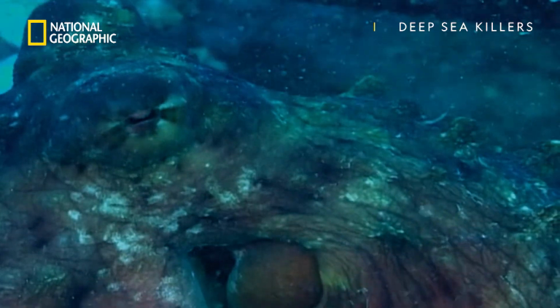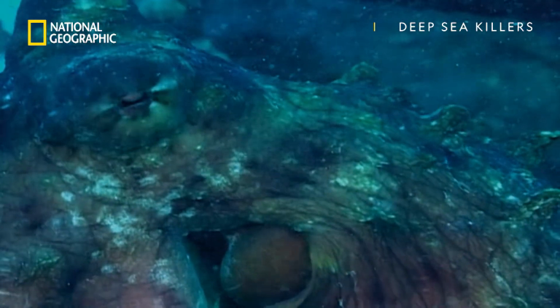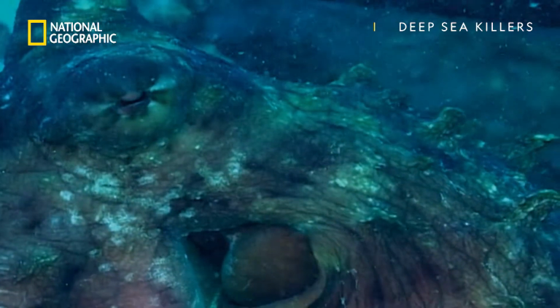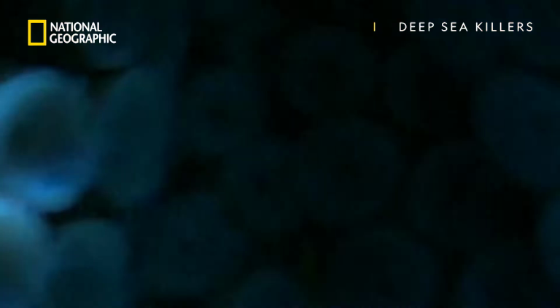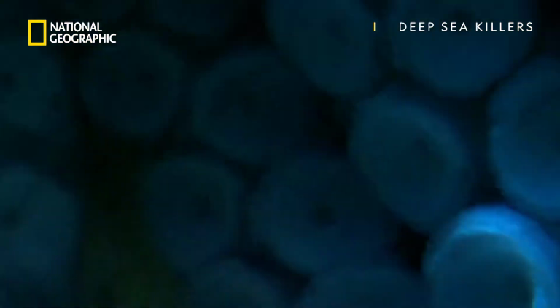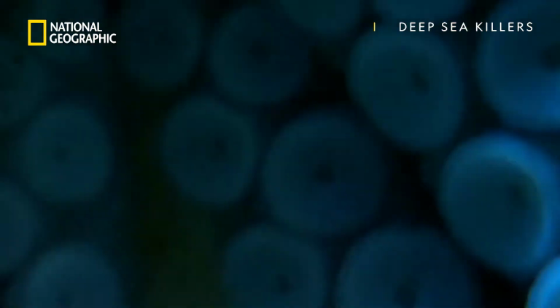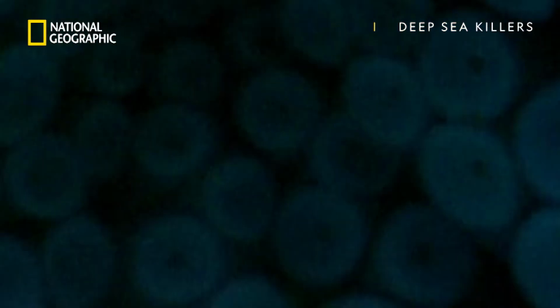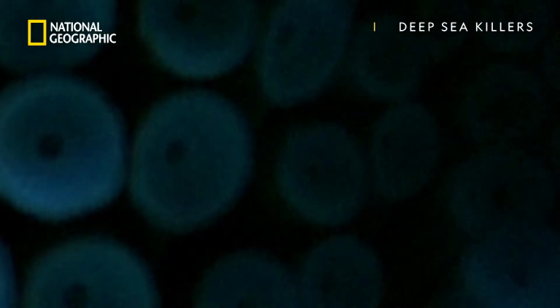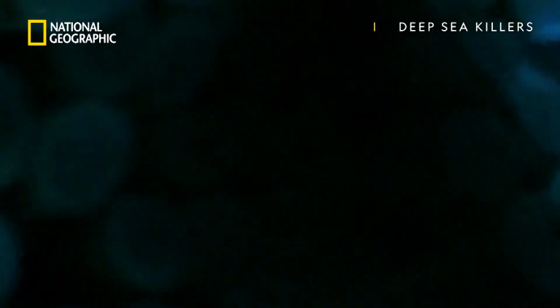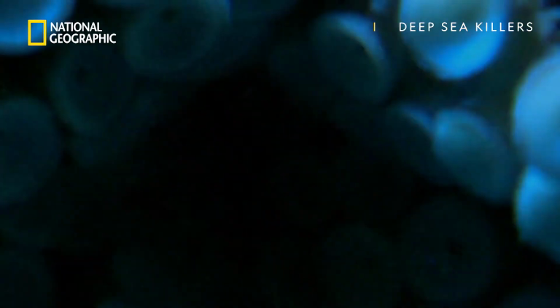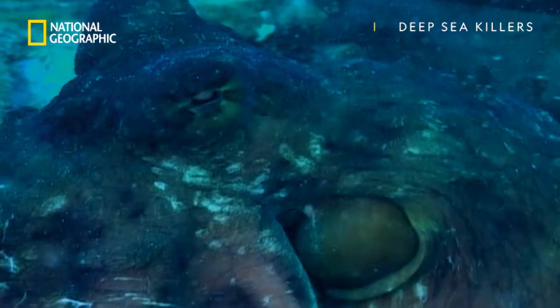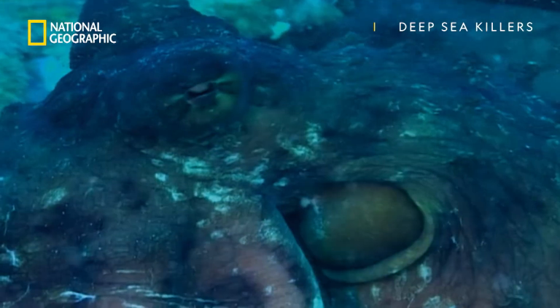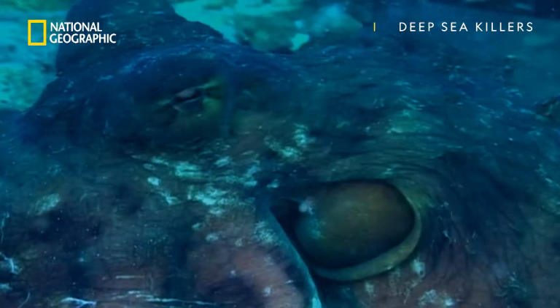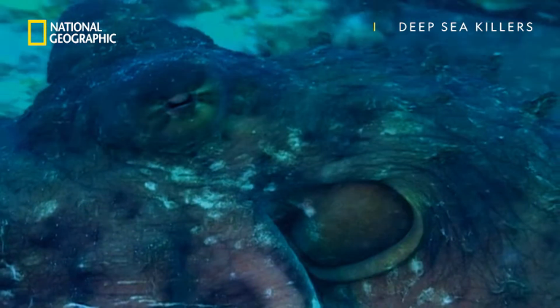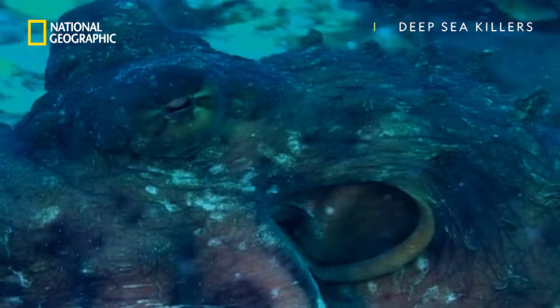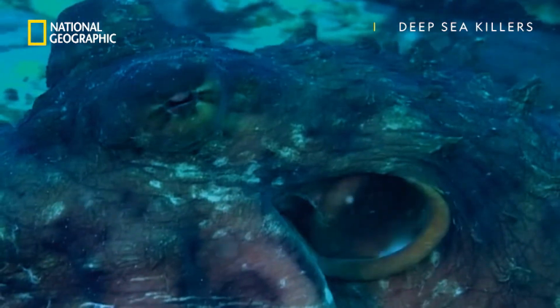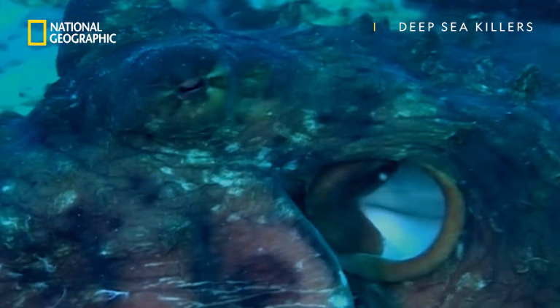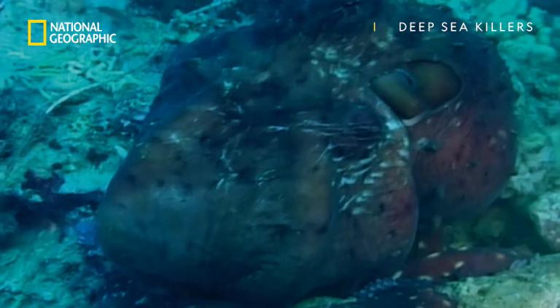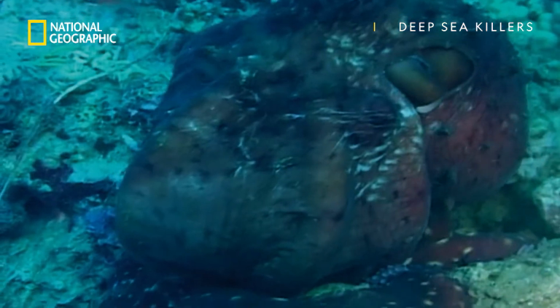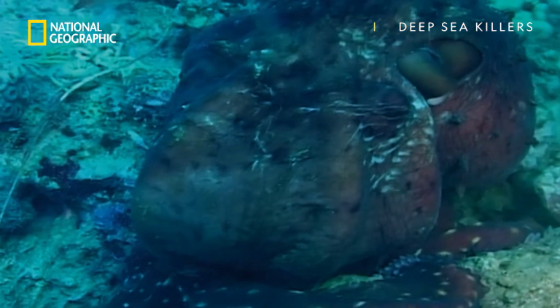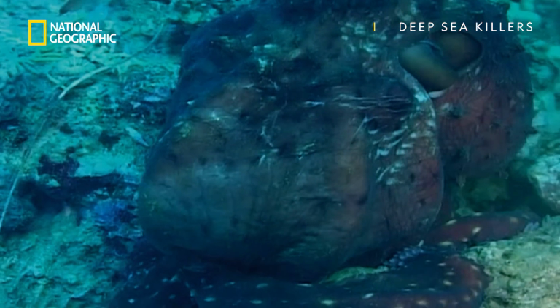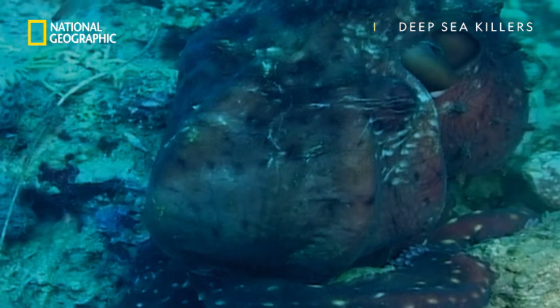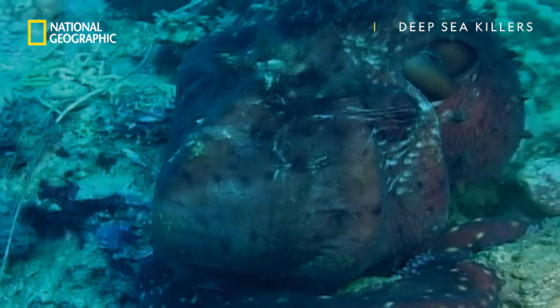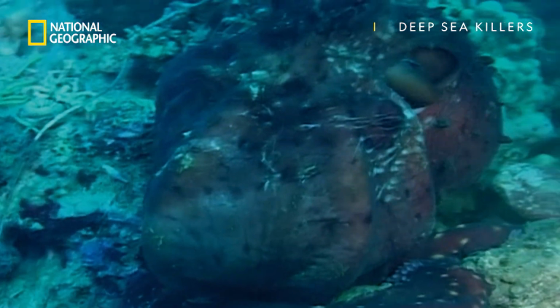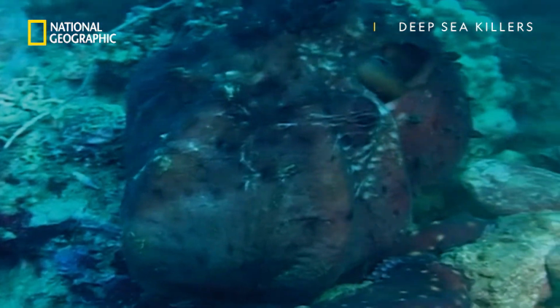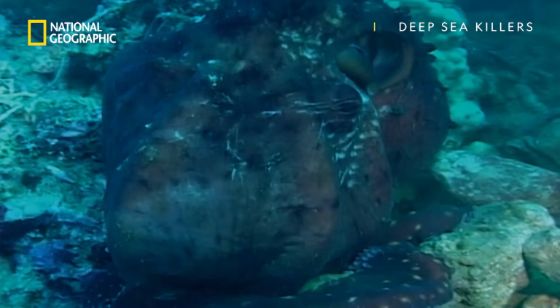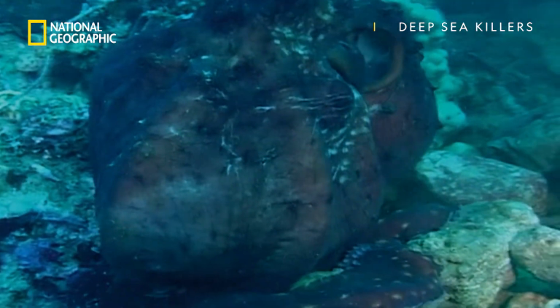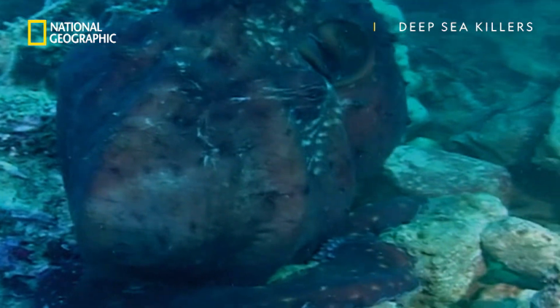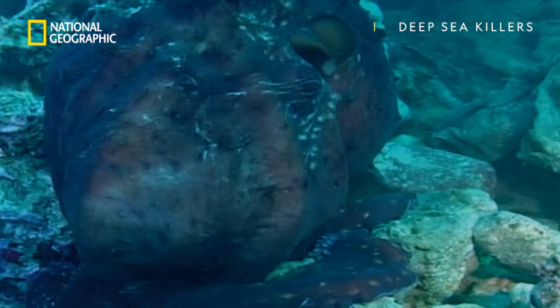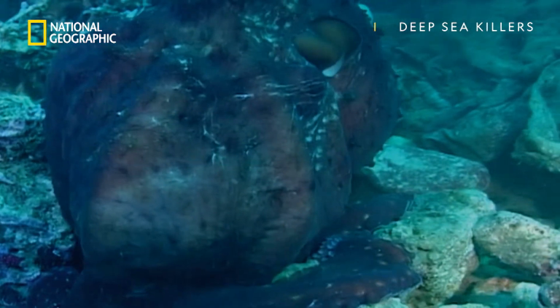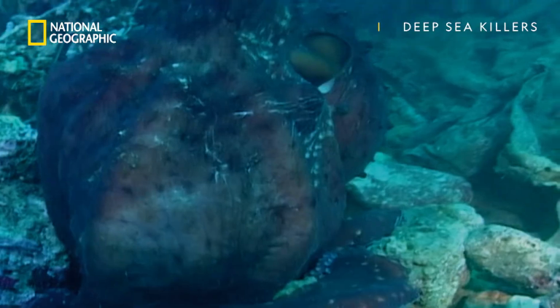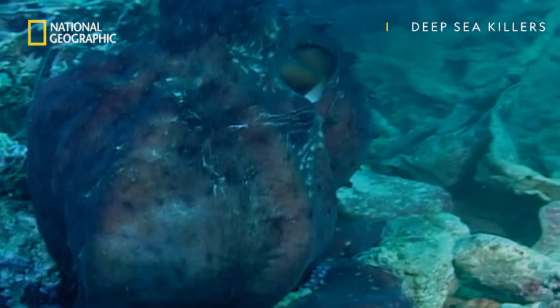In the reef, the octopus is a predator to fish, shrimp, and even sharks.